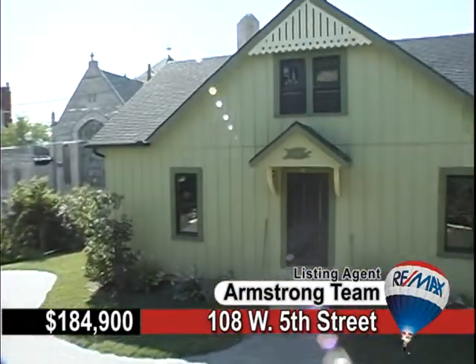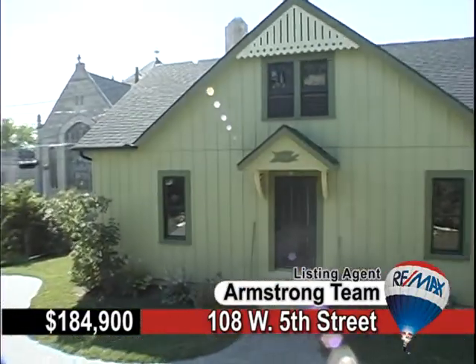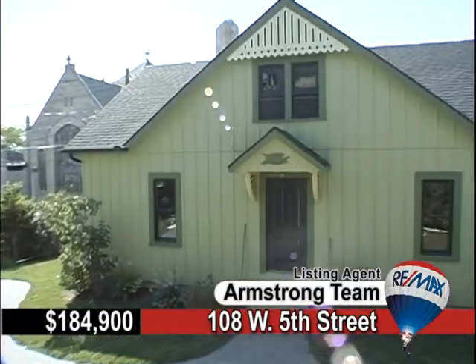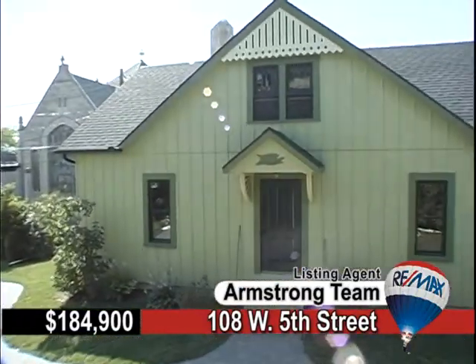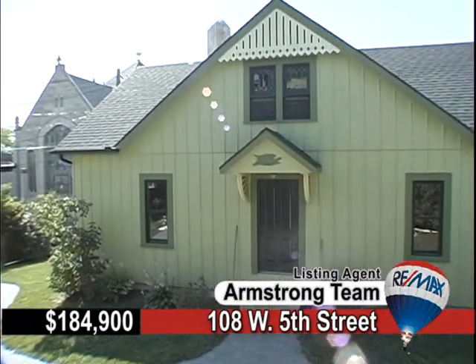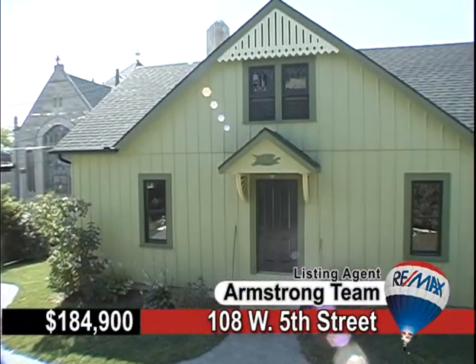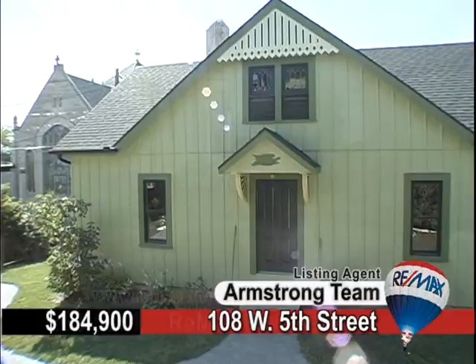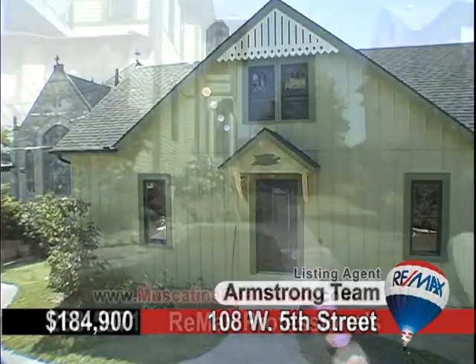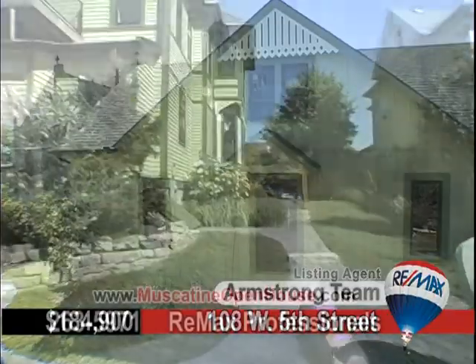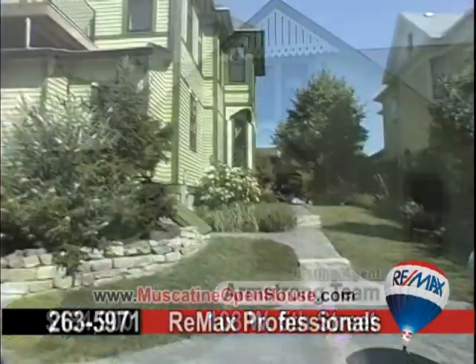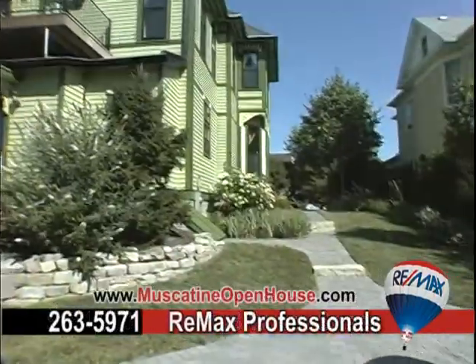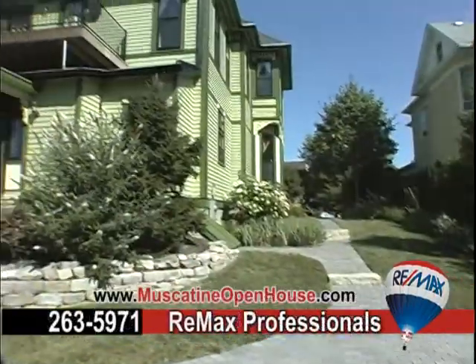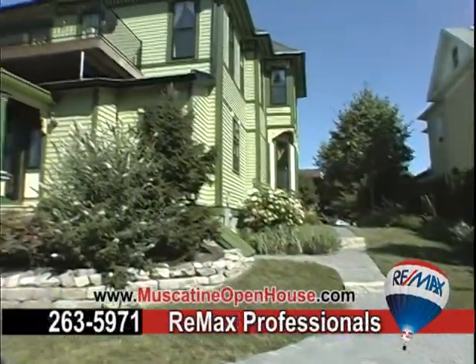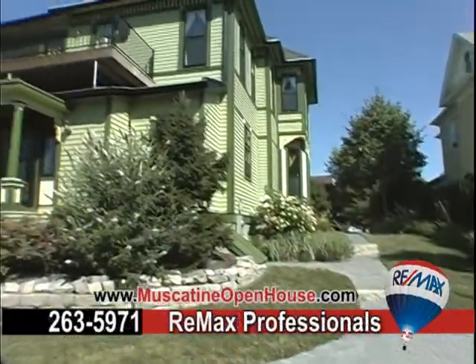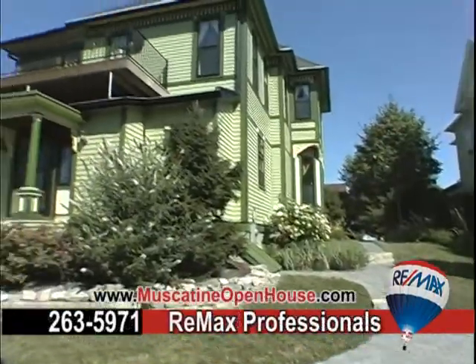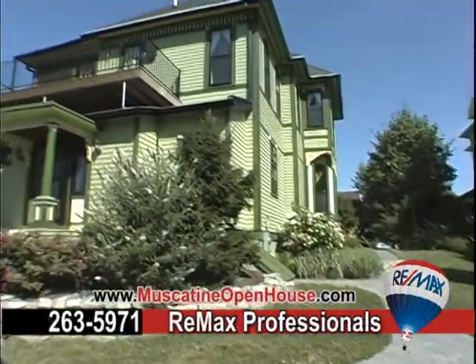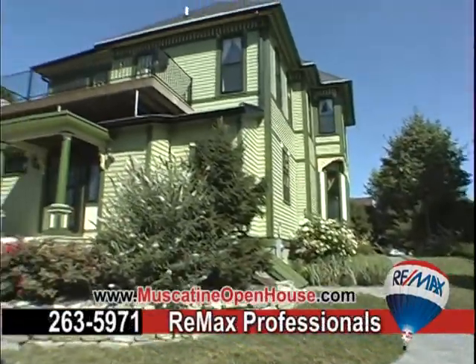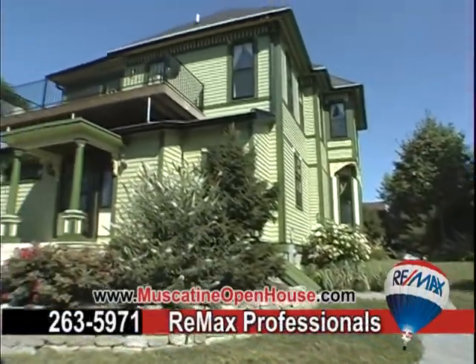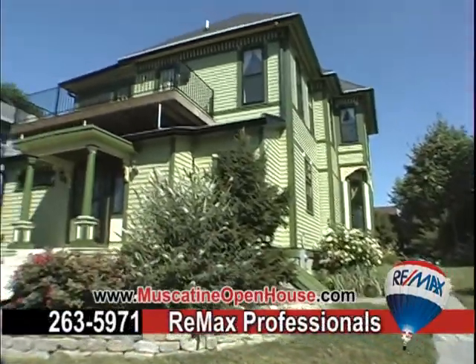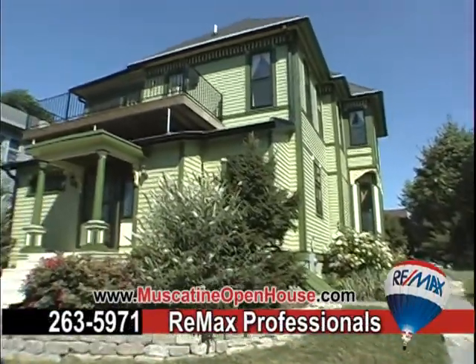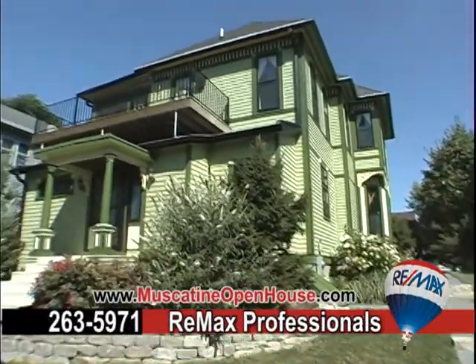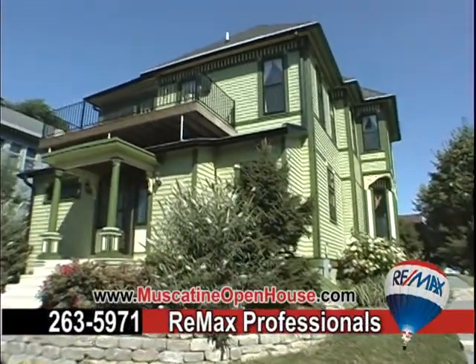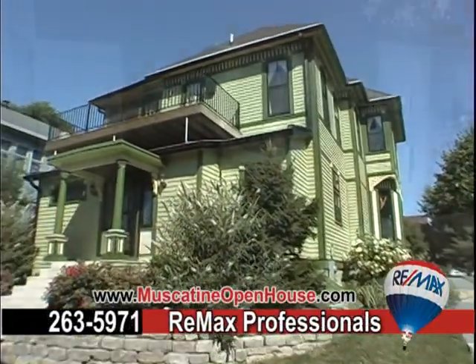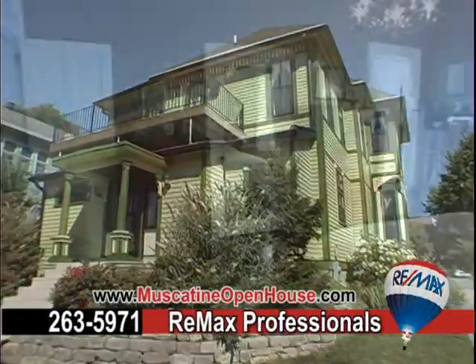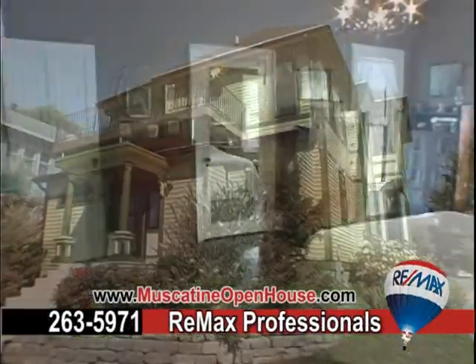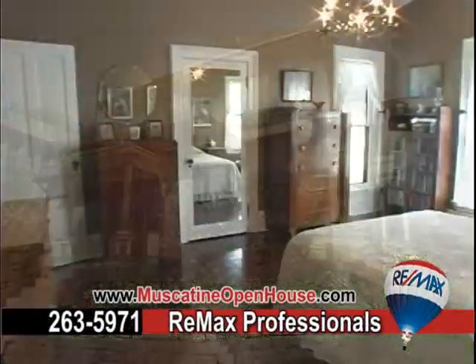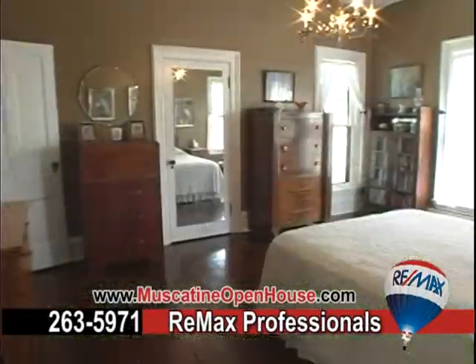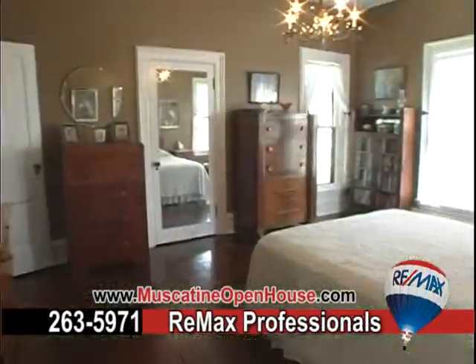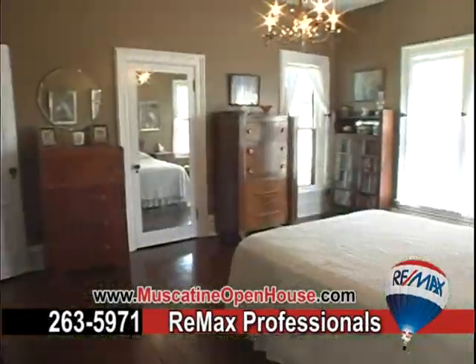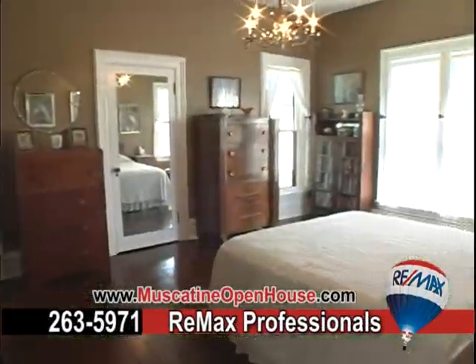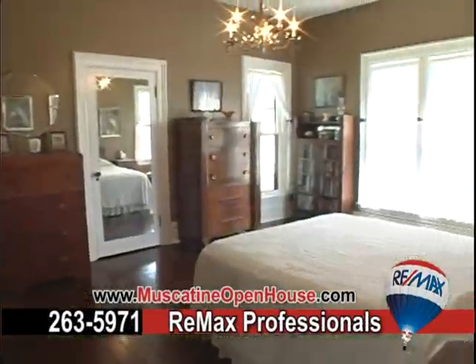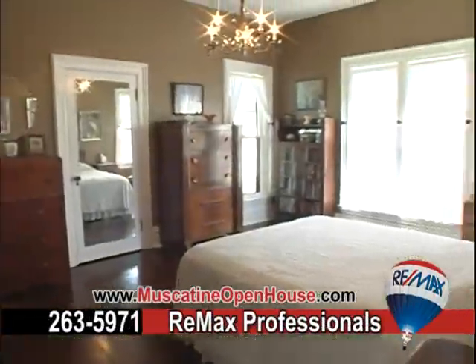A wonderful opportunity to own a classic. Call Remax for a private showing.